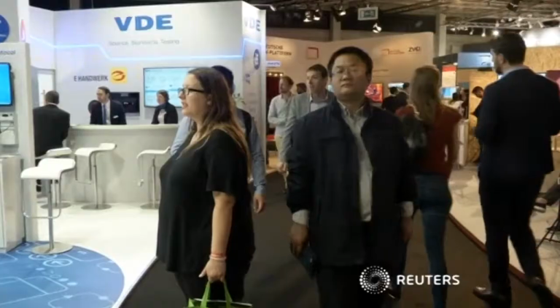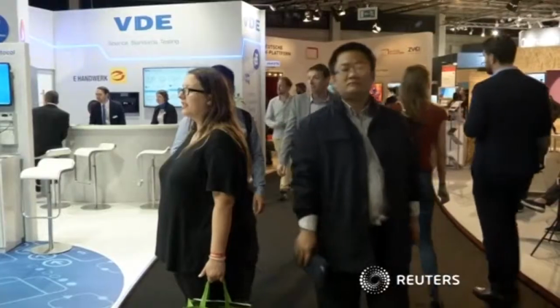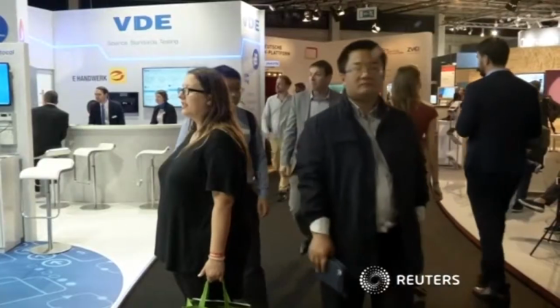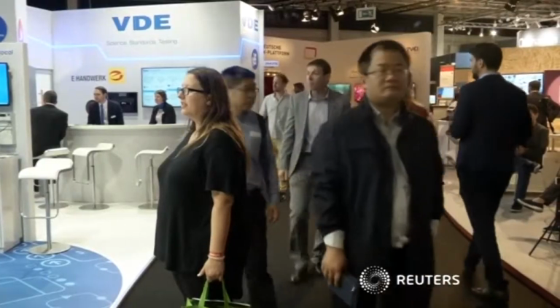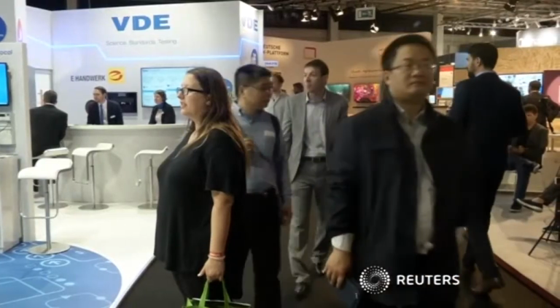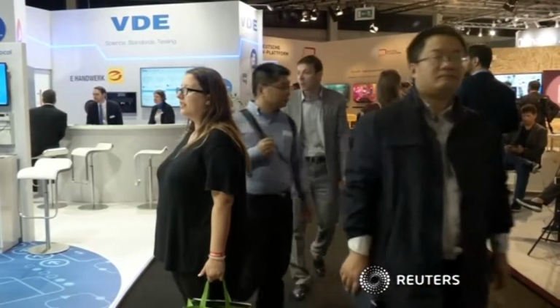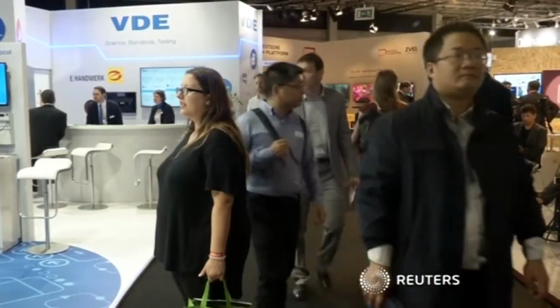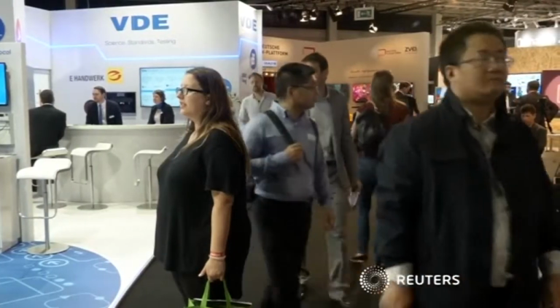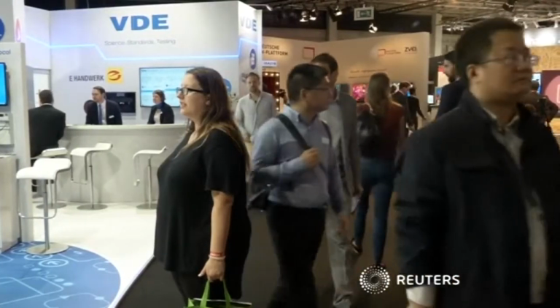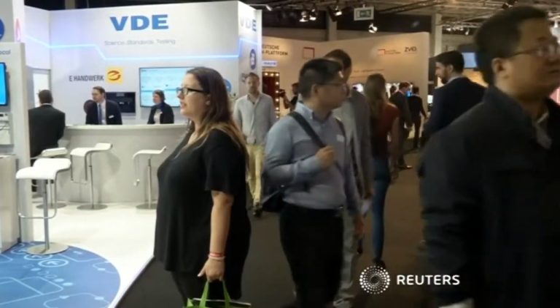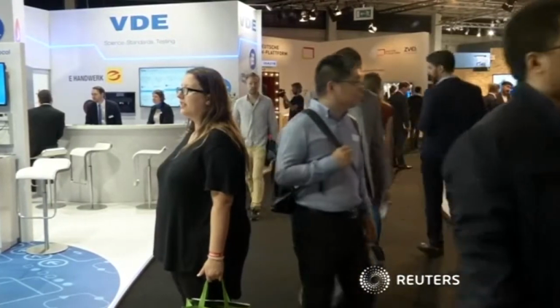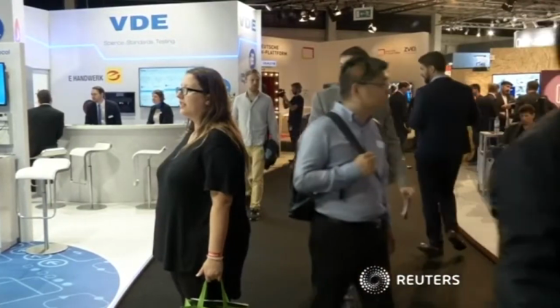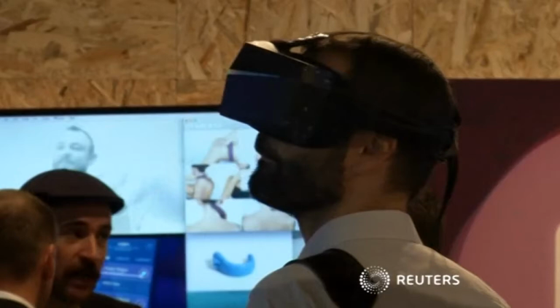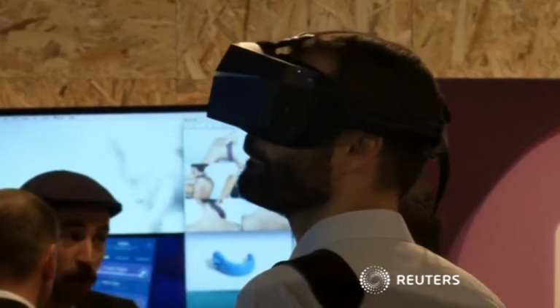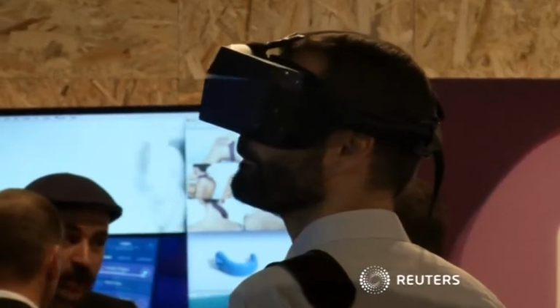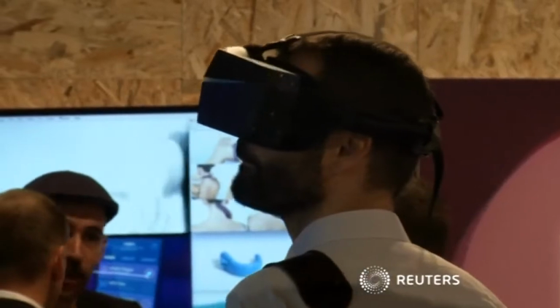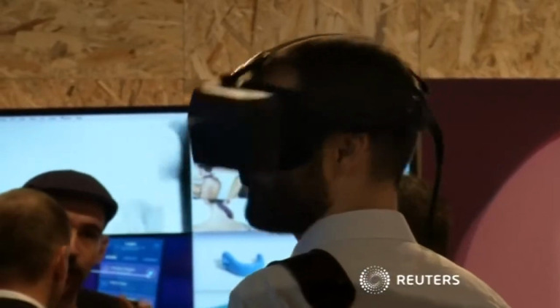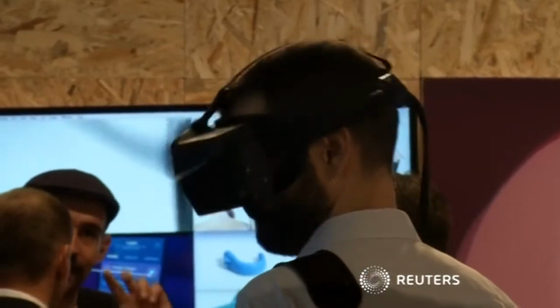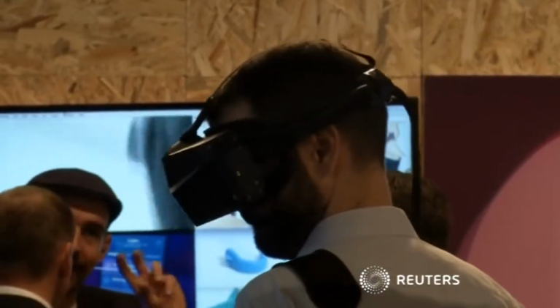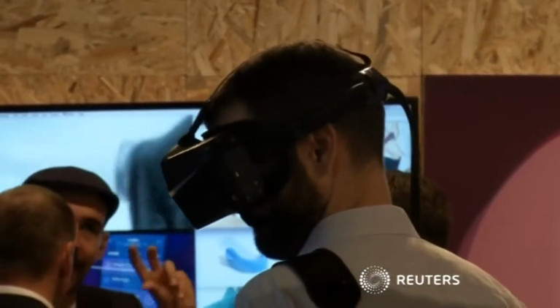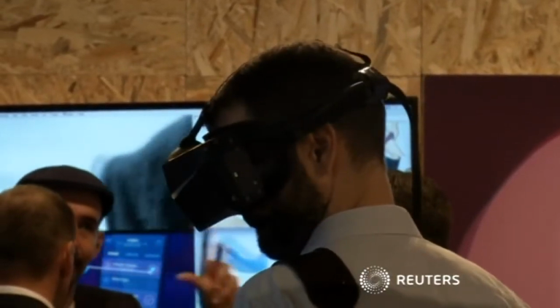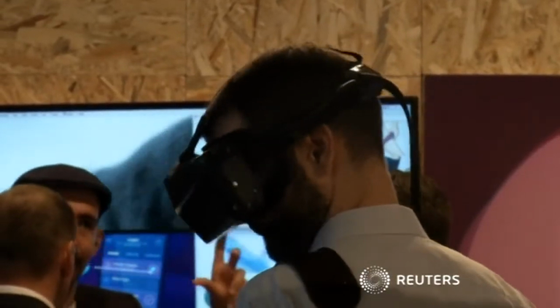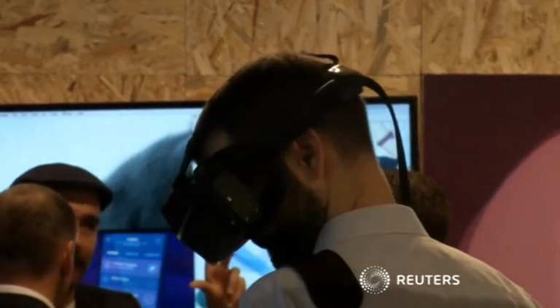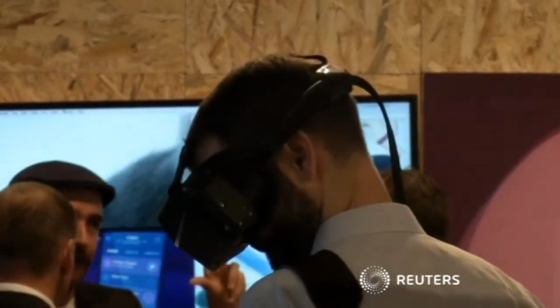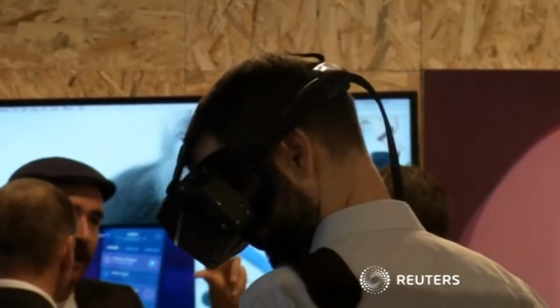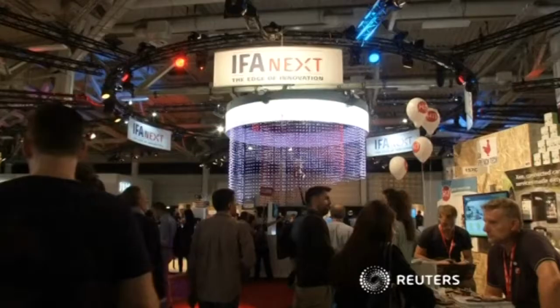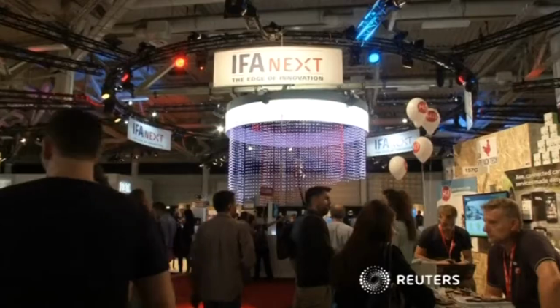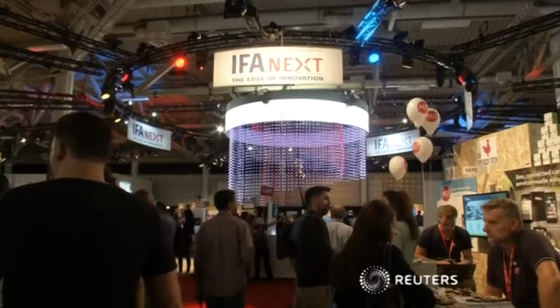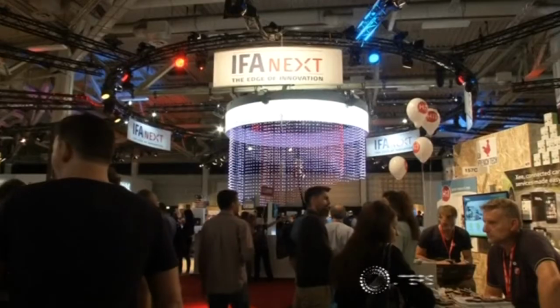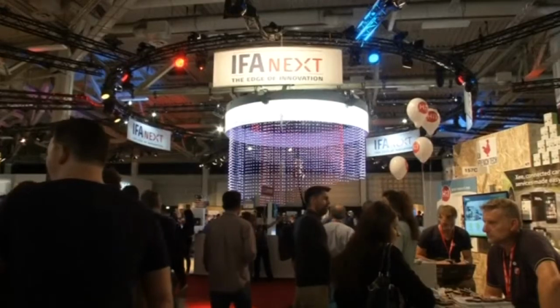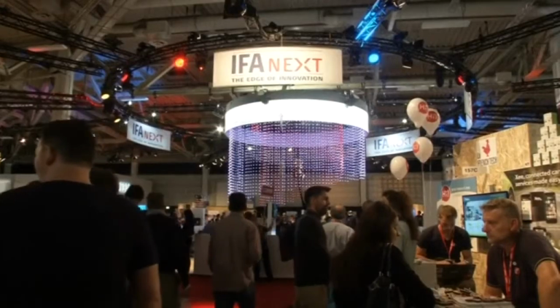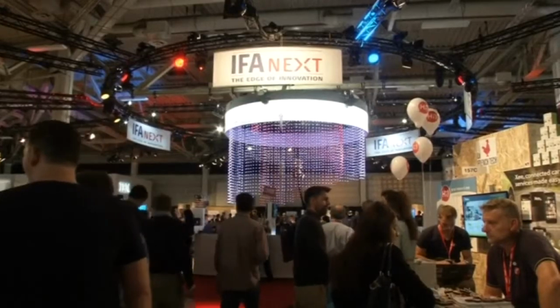Hundreds of exhibitors displayed their wares this week at IFA, Europe's largest tech trade fair.